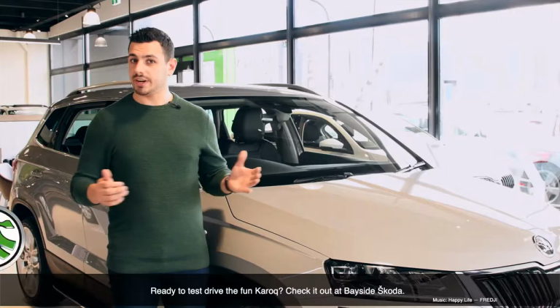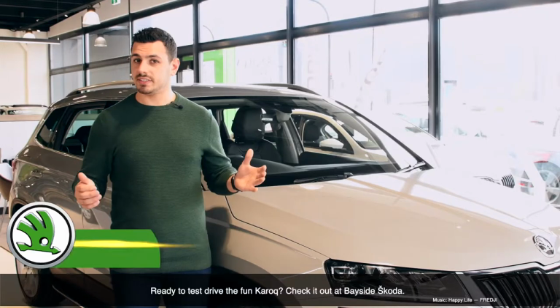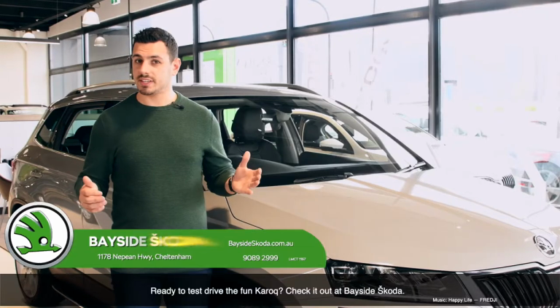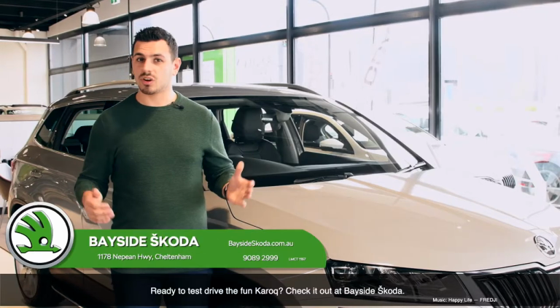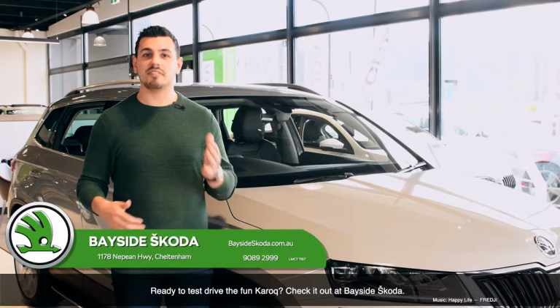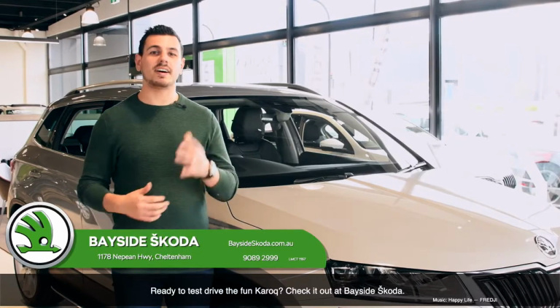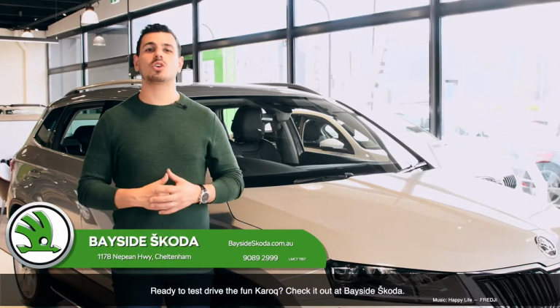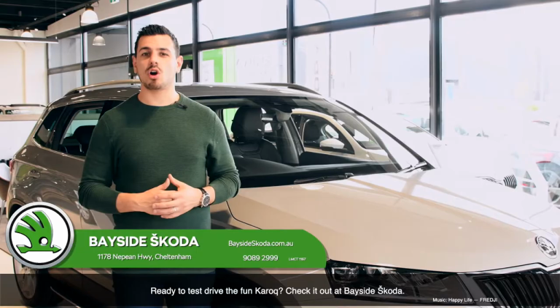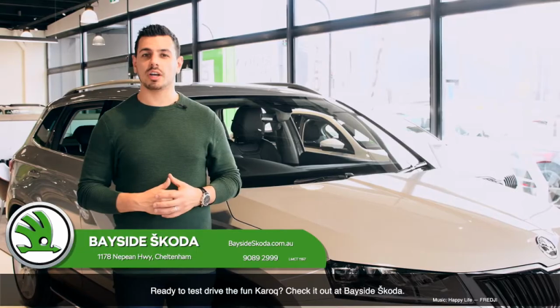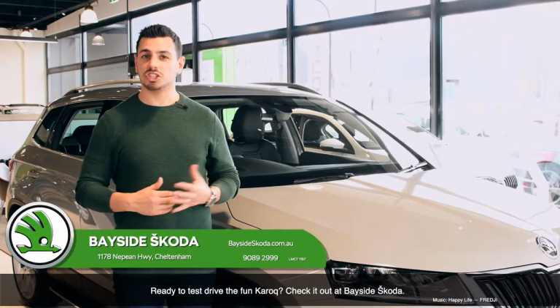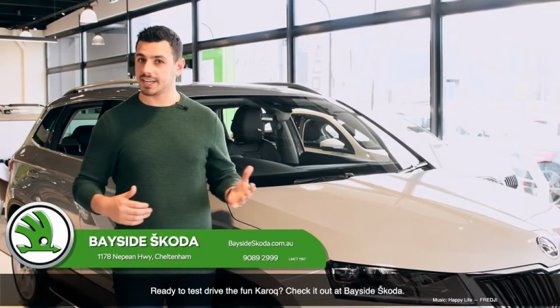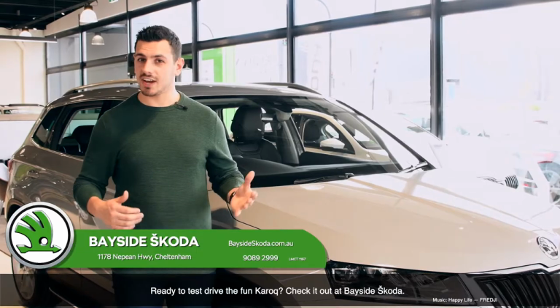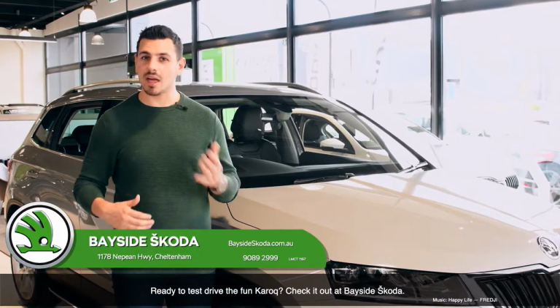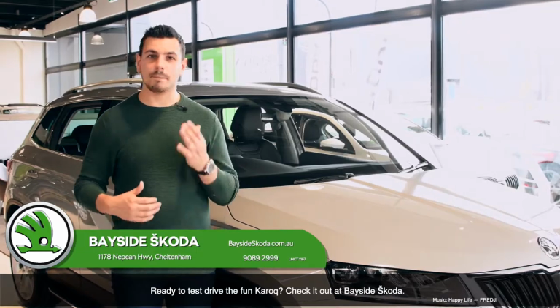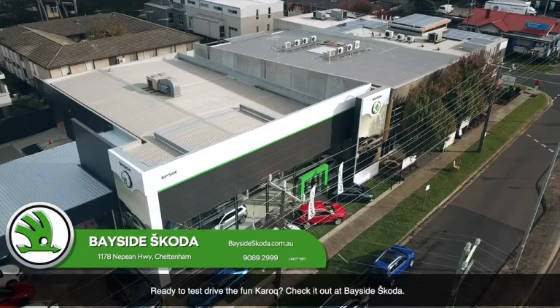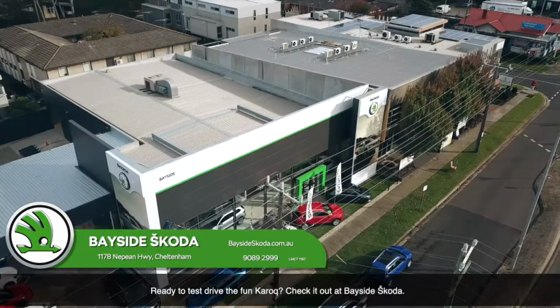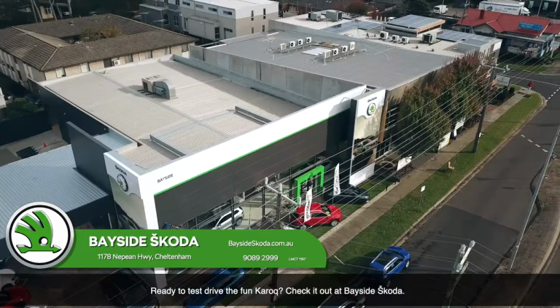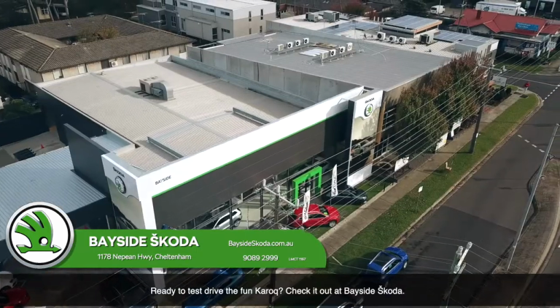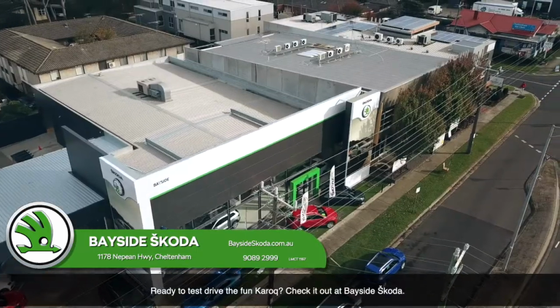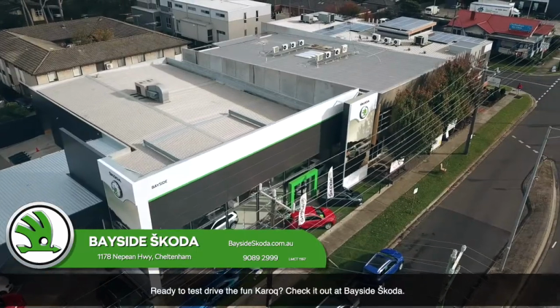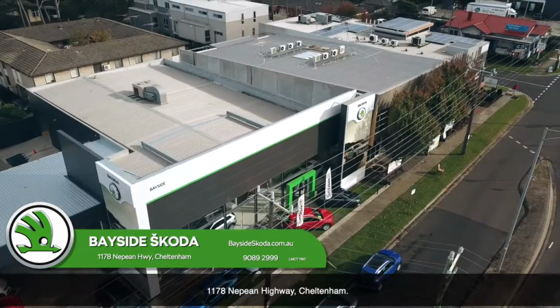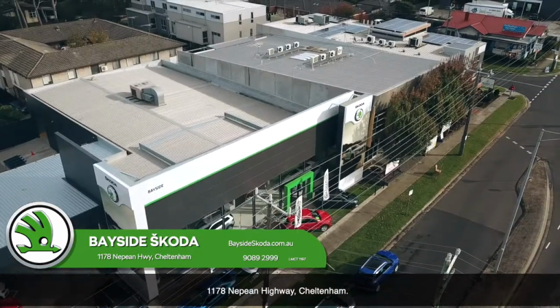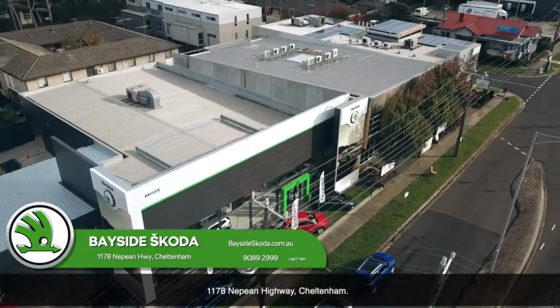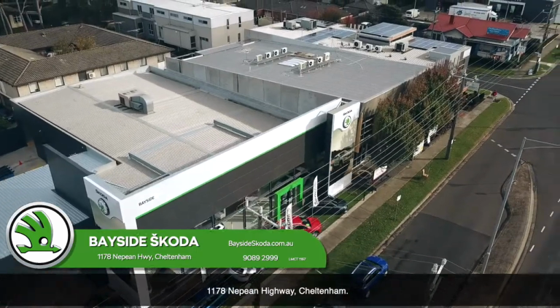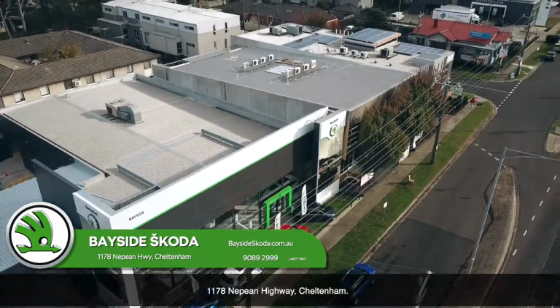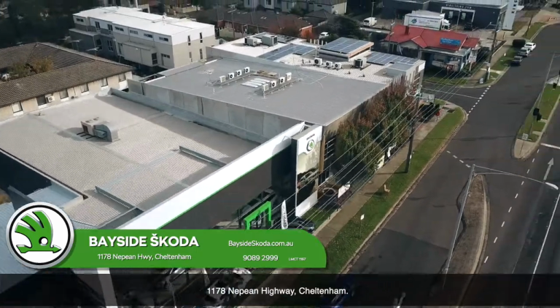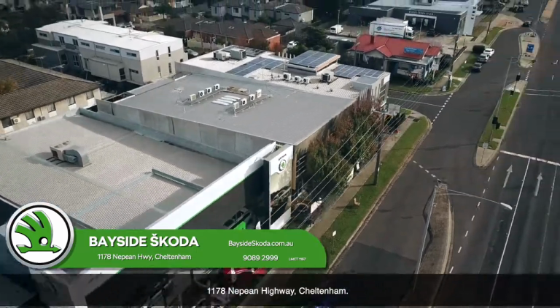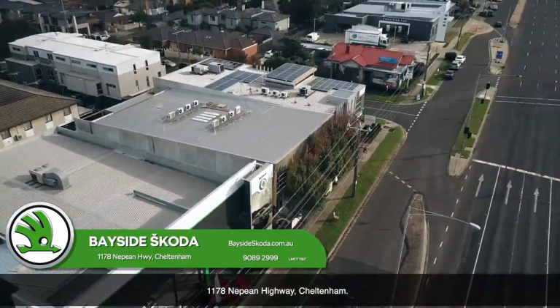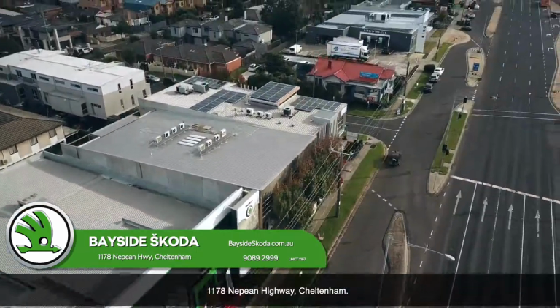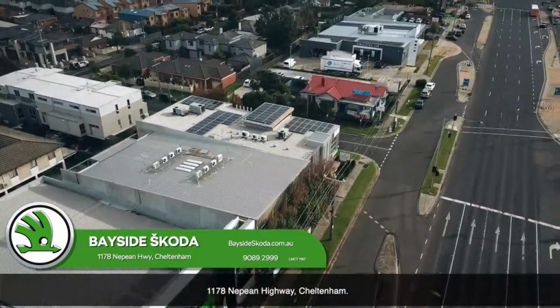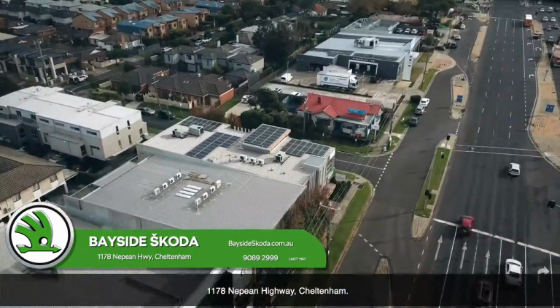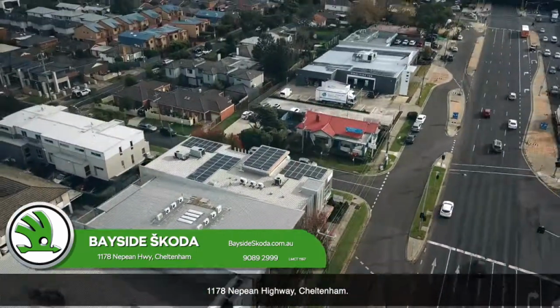Ready to test drive the Karoq? Check it out at Bayside Skoda, 1178 McBean Highway, Cheltenham.